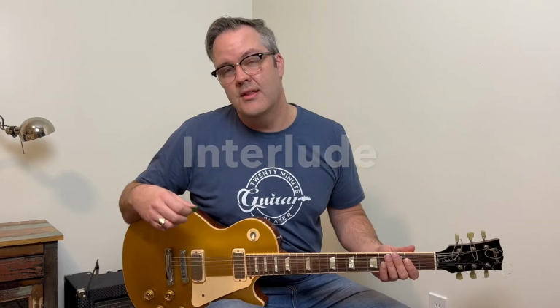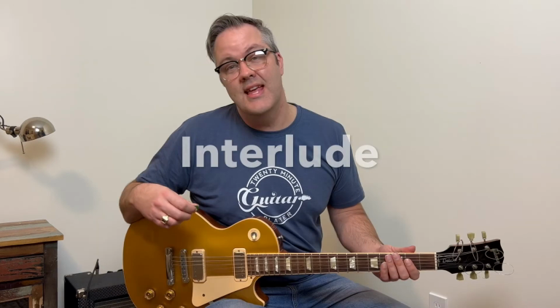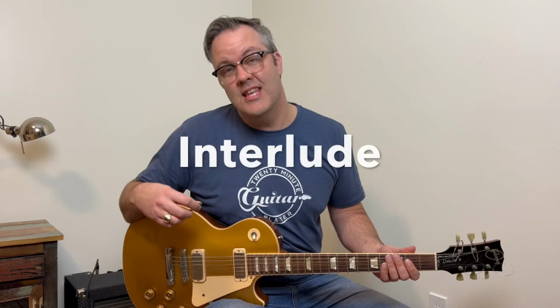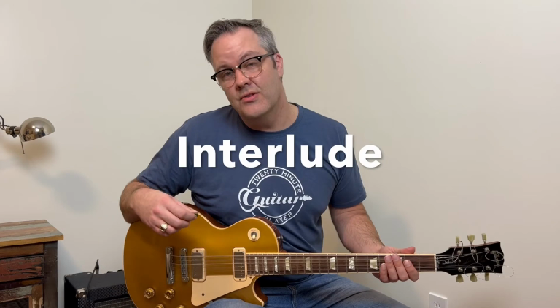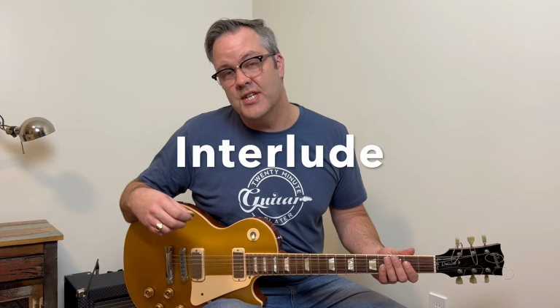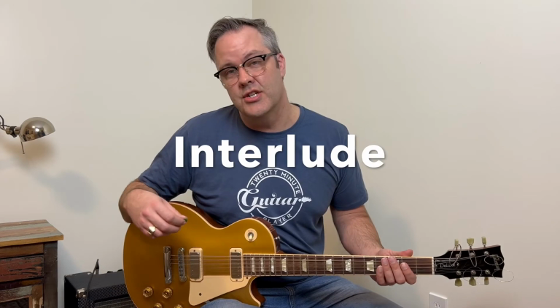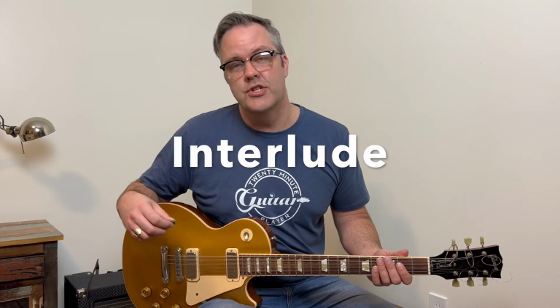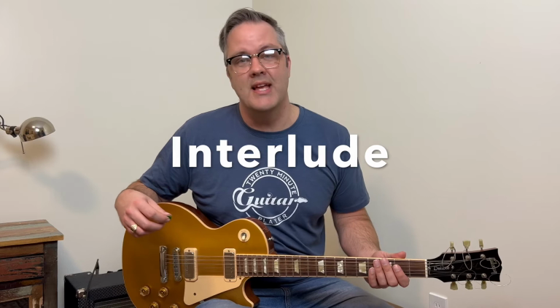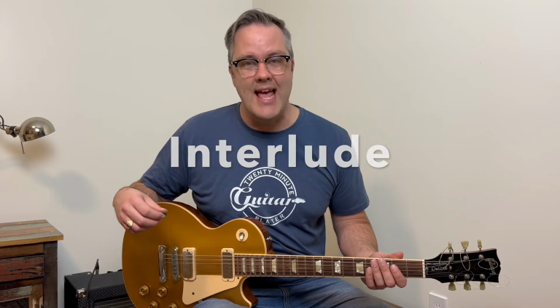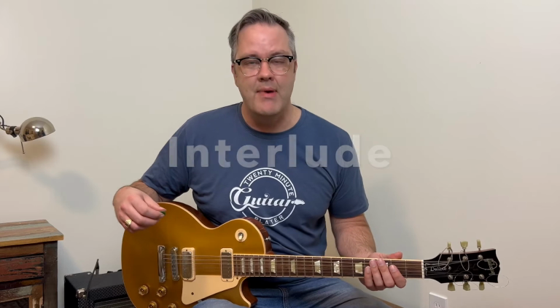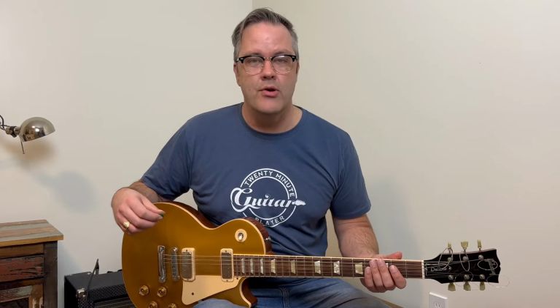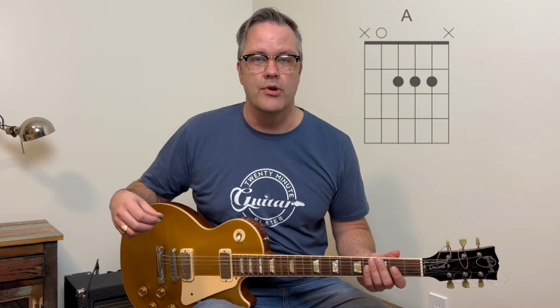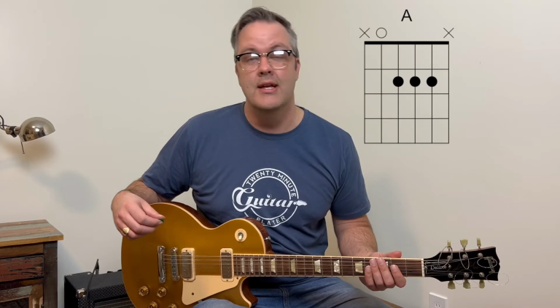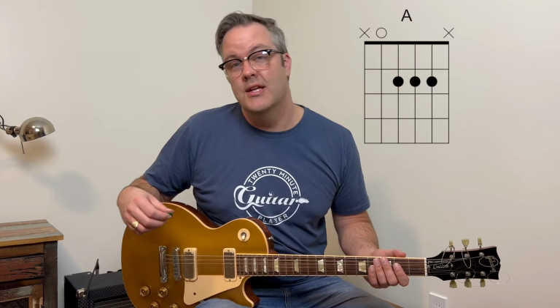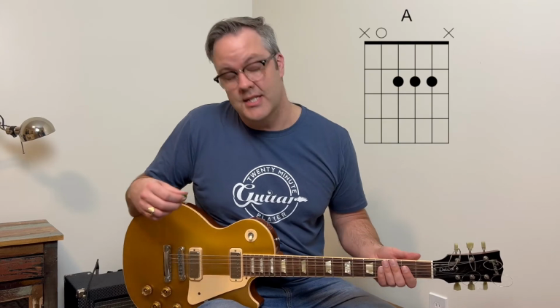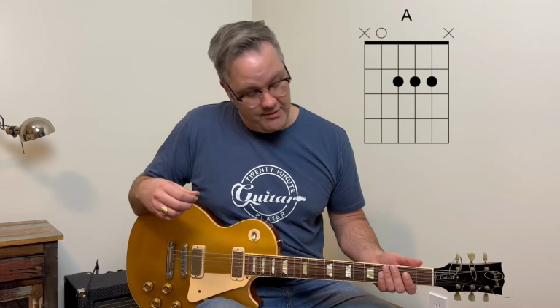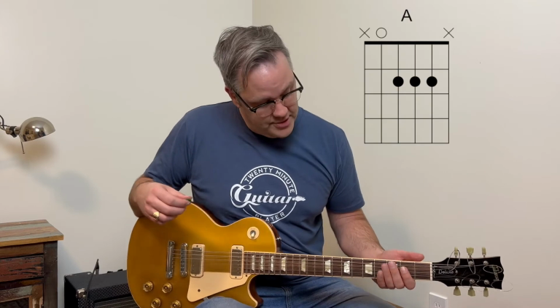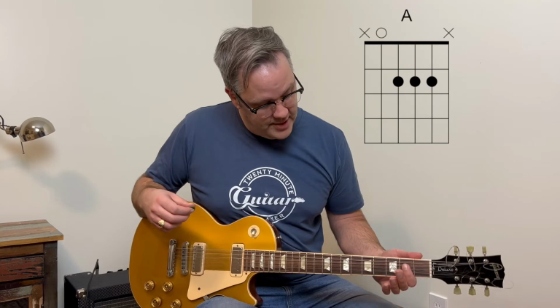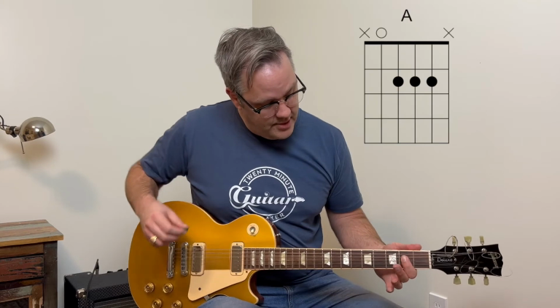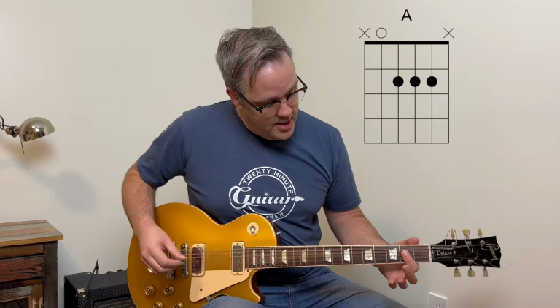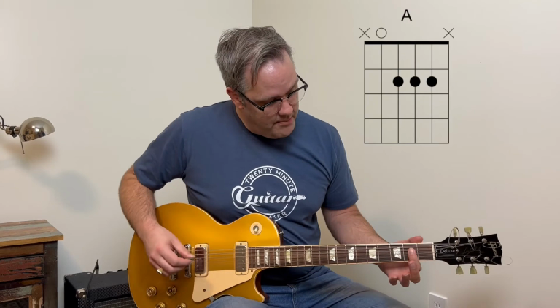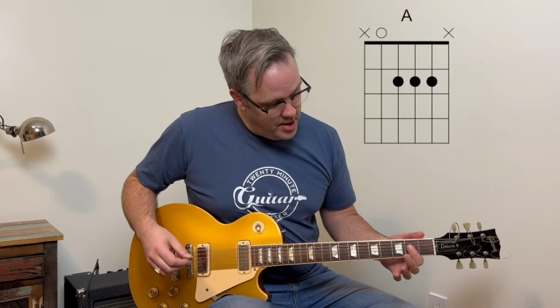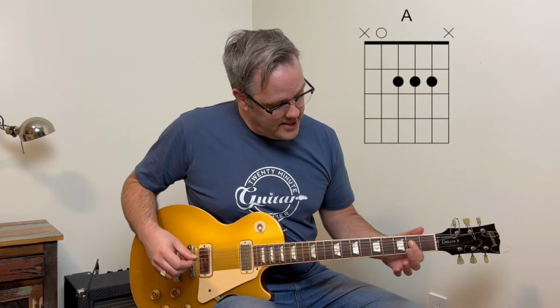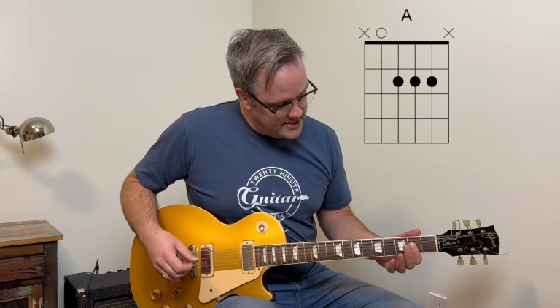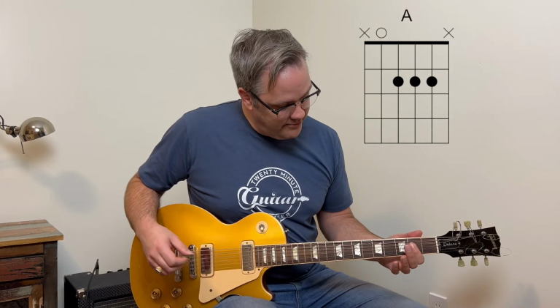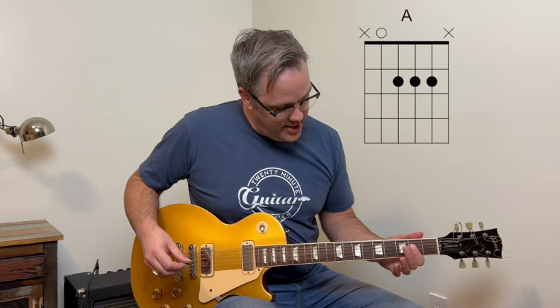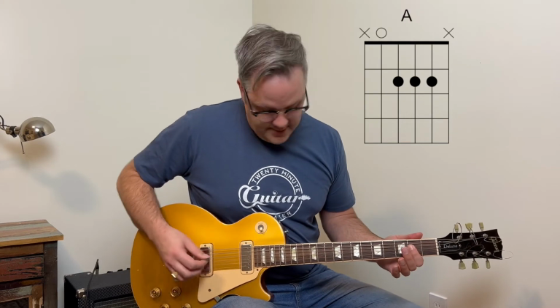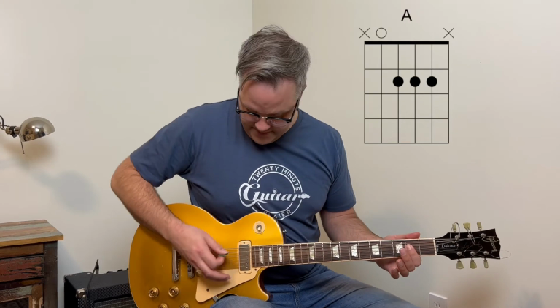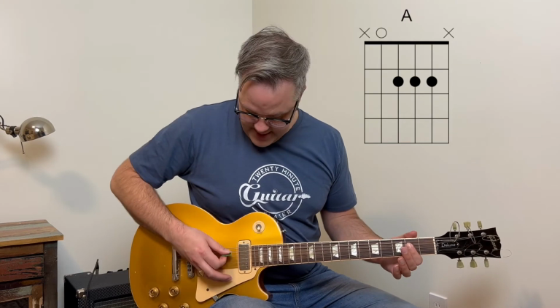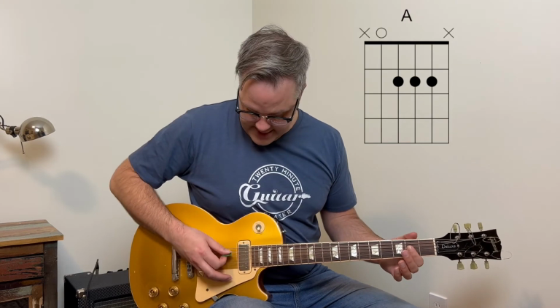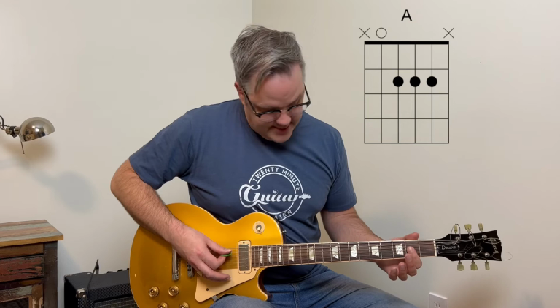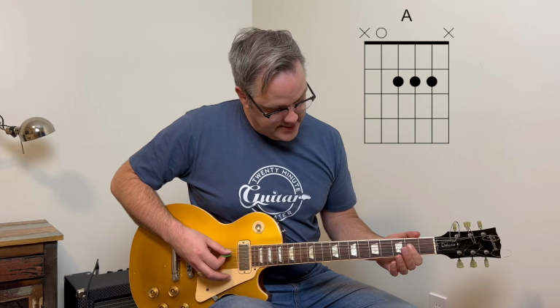In the interlude section, you're just playing an A power chord. Take your first finger and bar across the second fret — and it sounds like this.